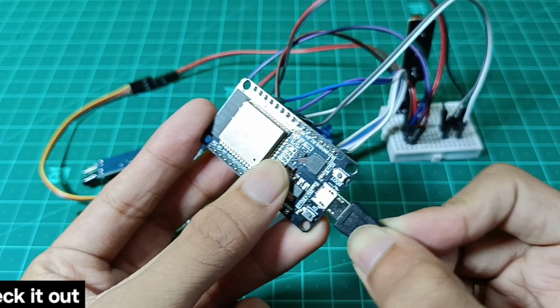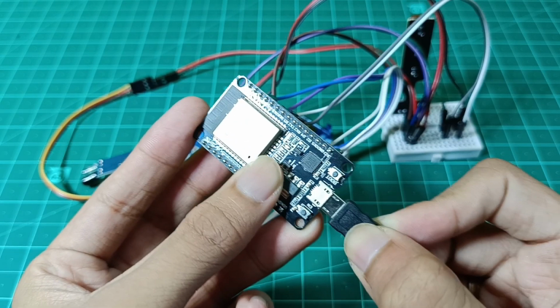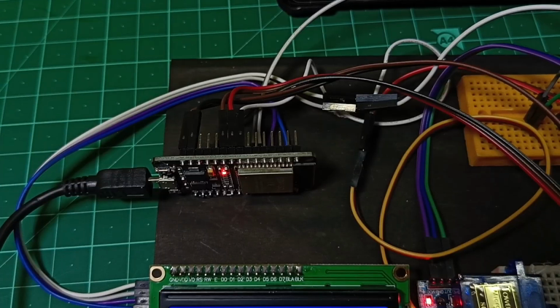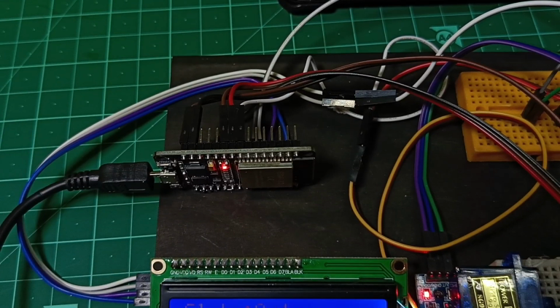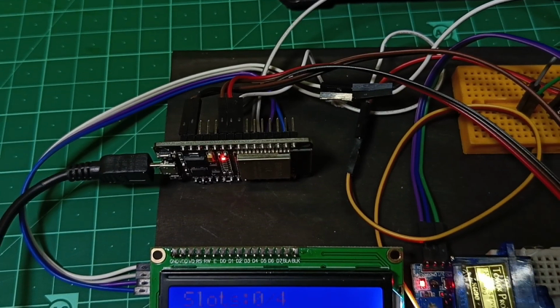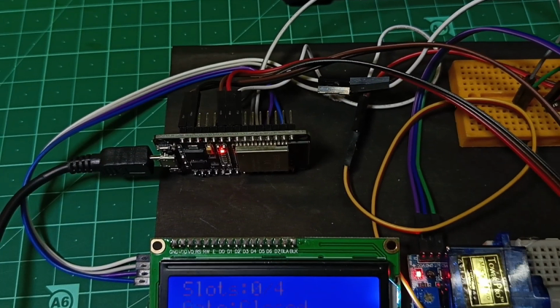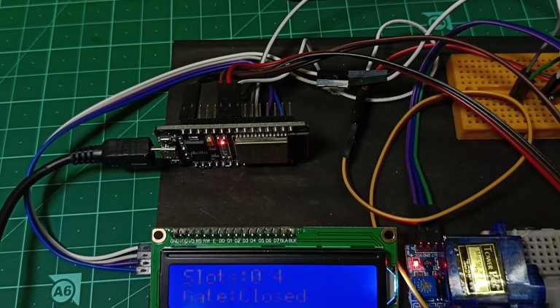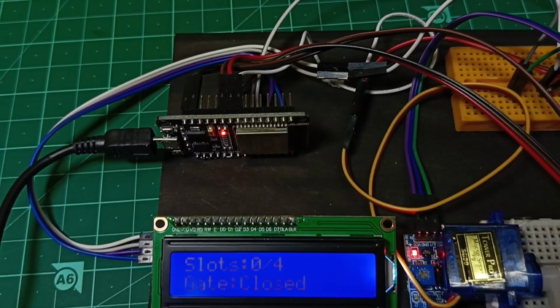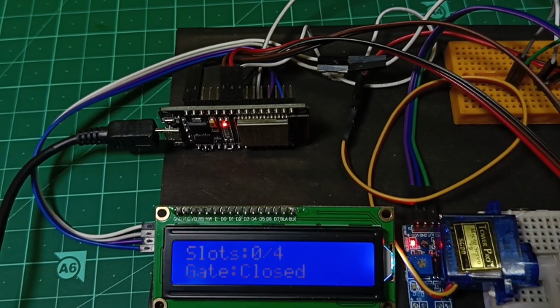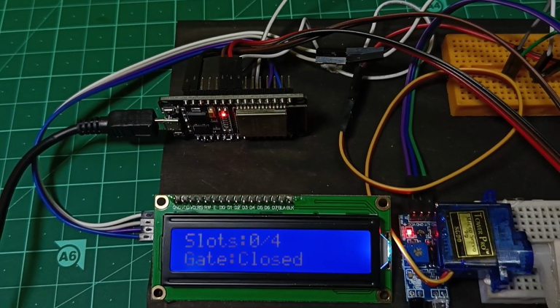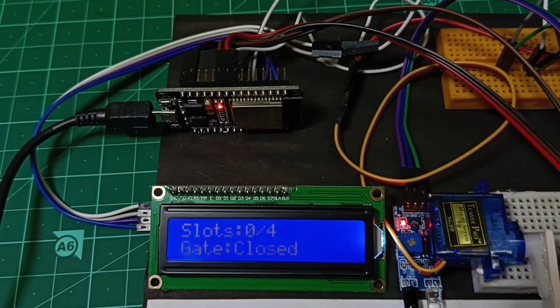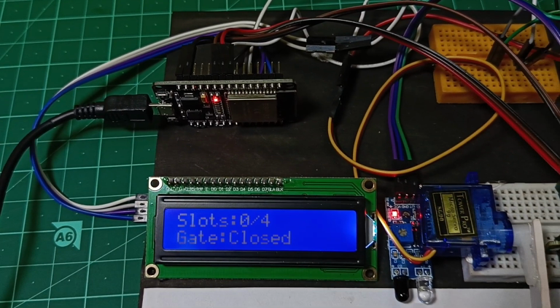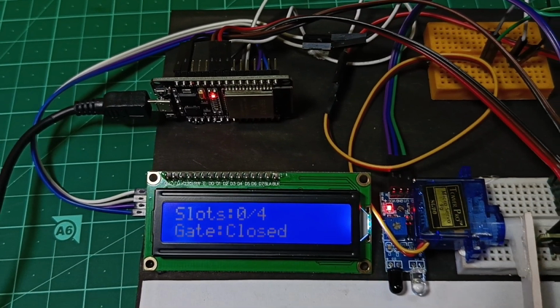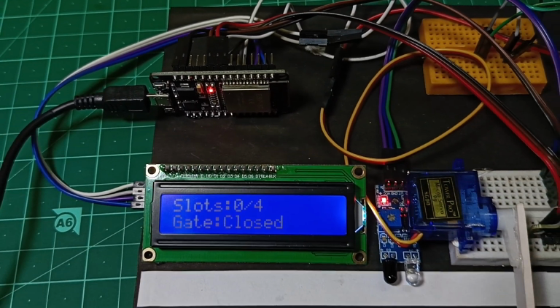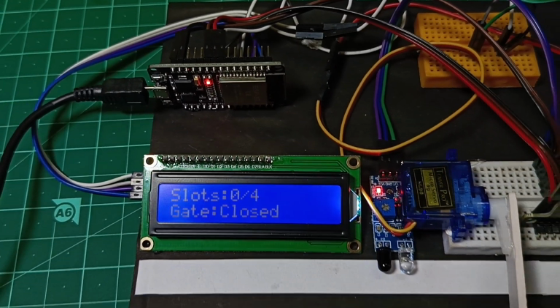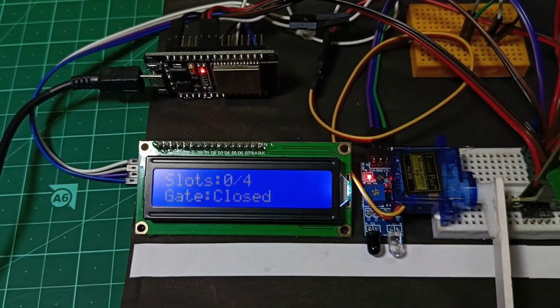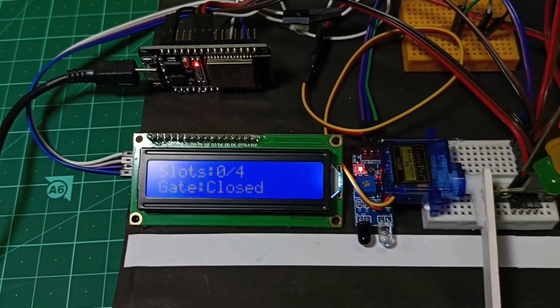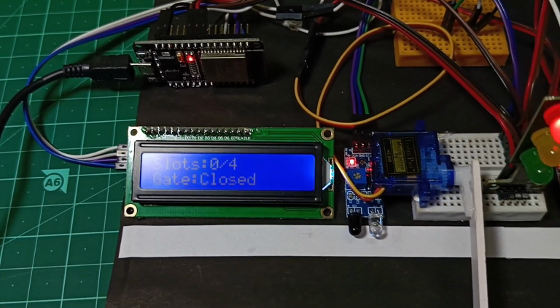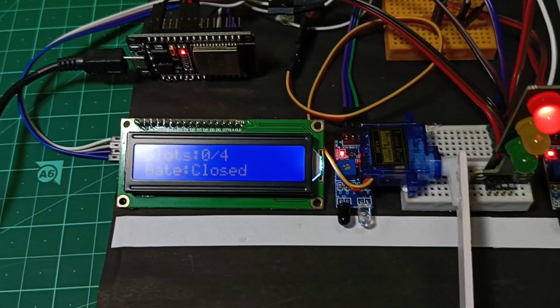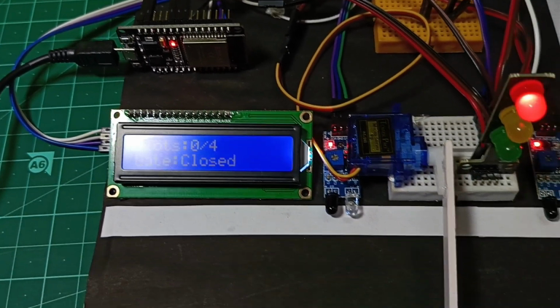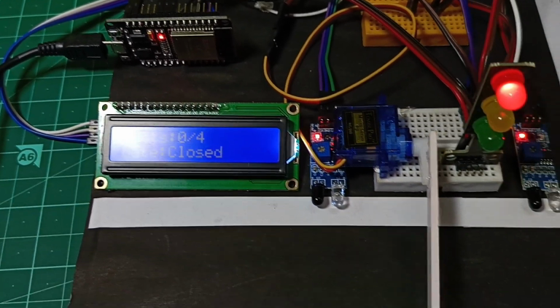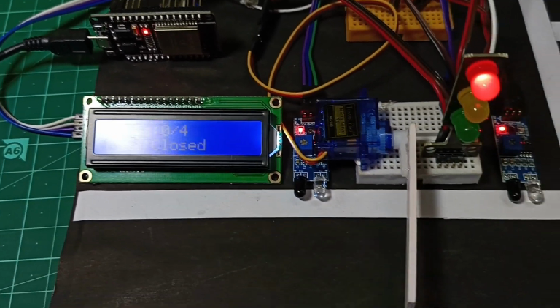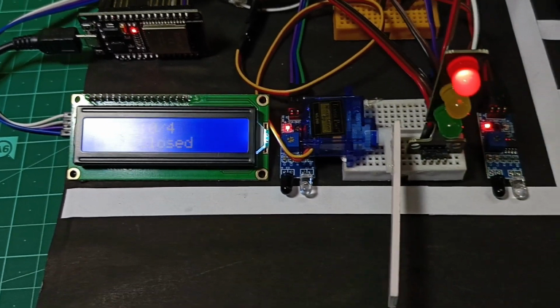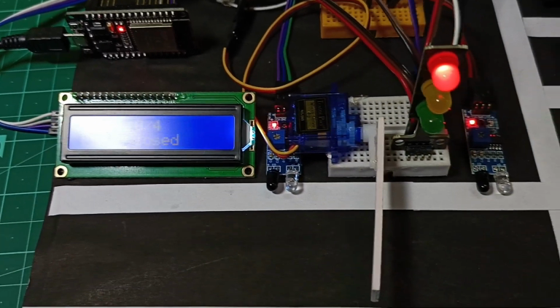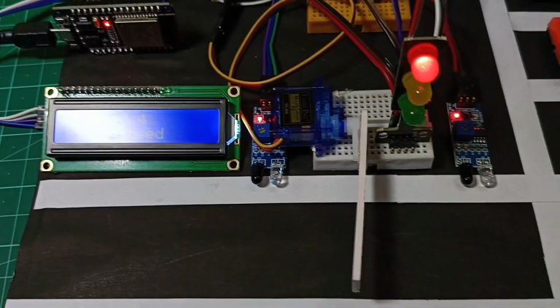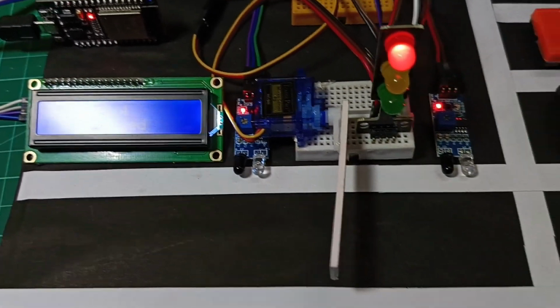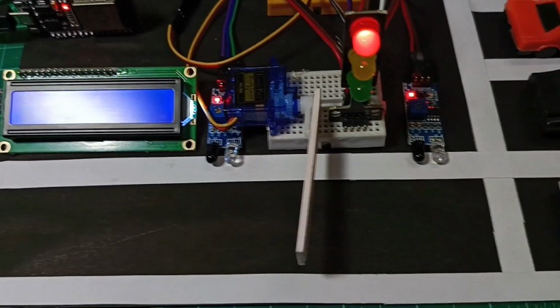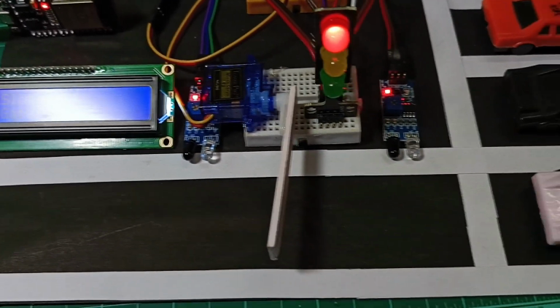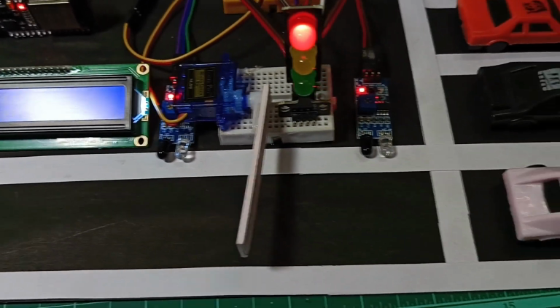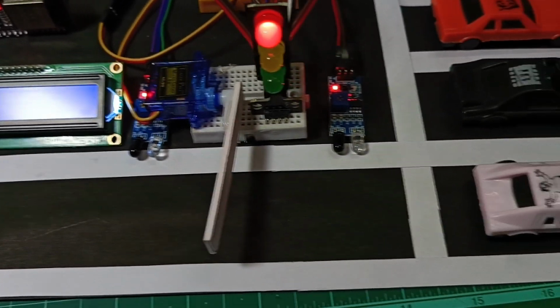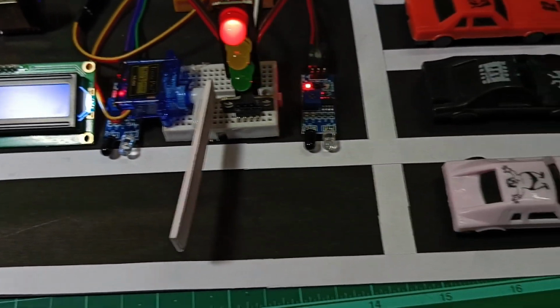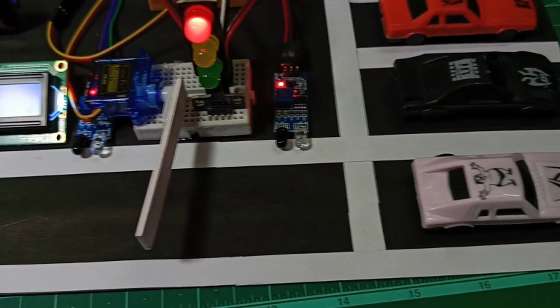I fixed all the parts on a plain black sheet so it looks good and clean.